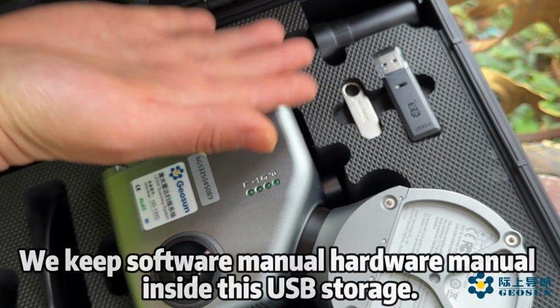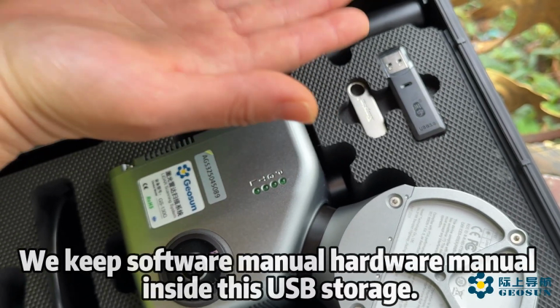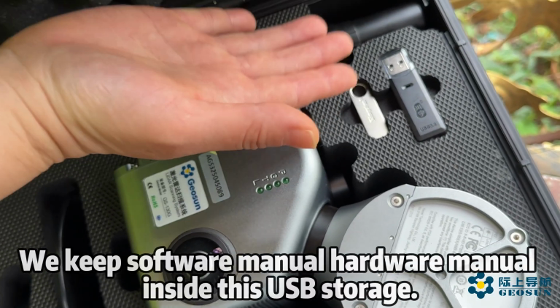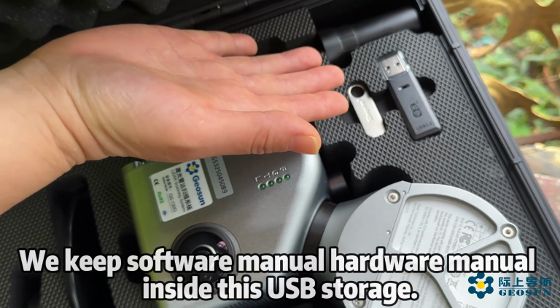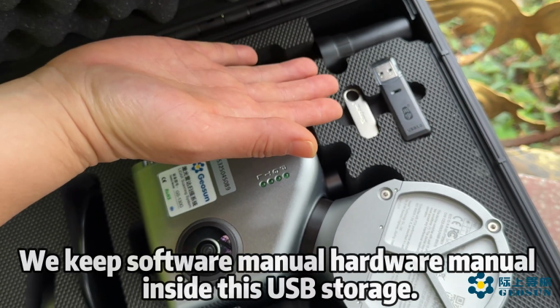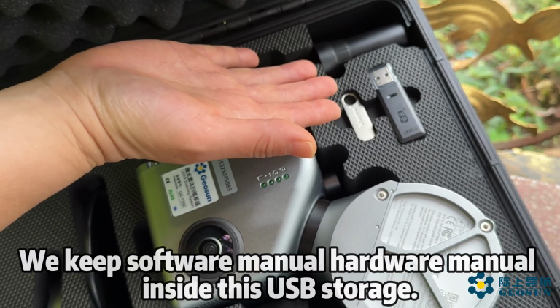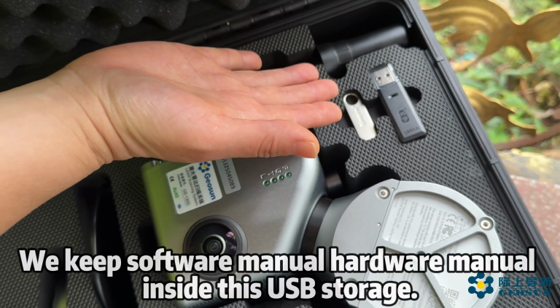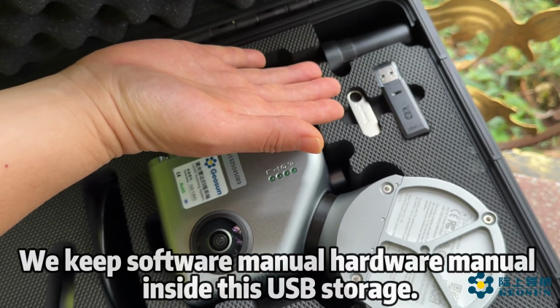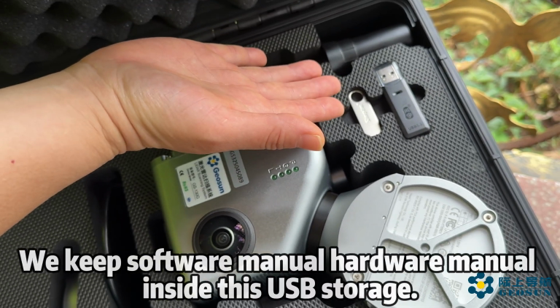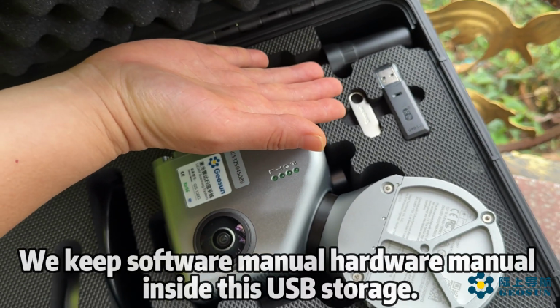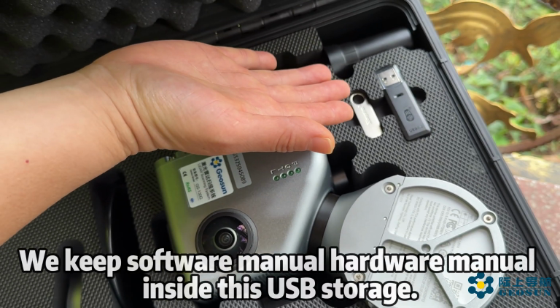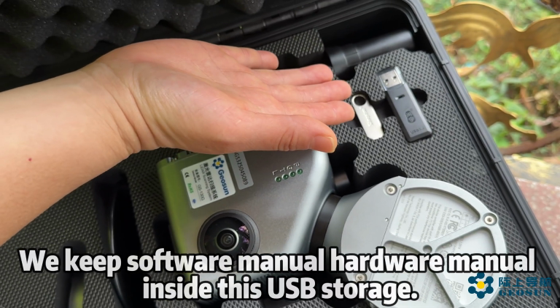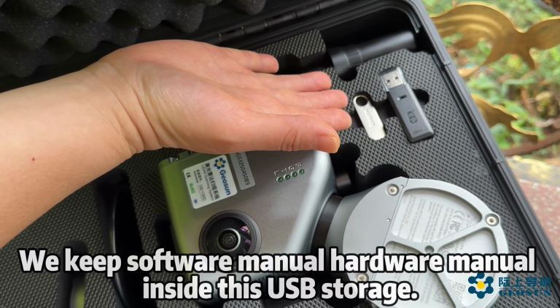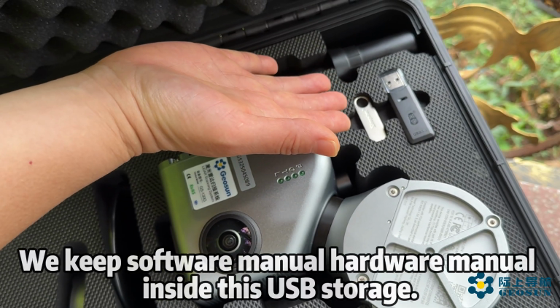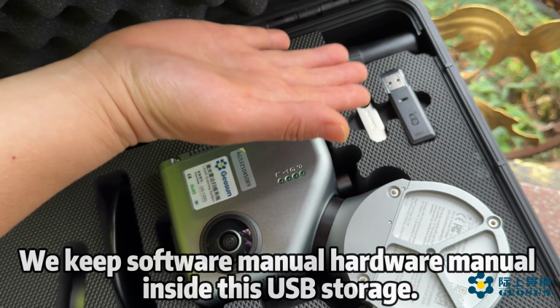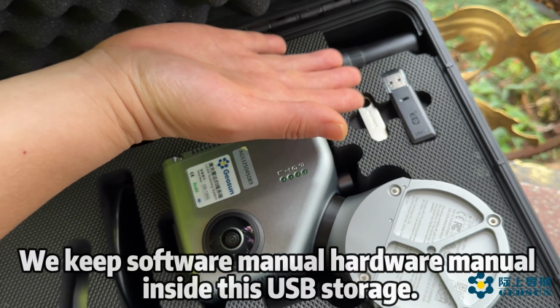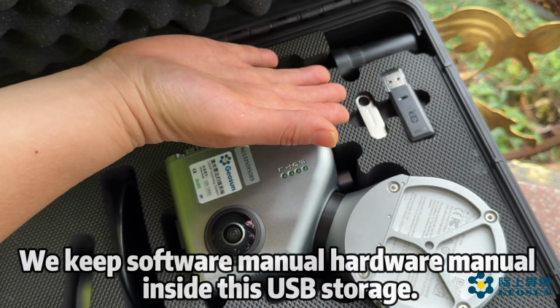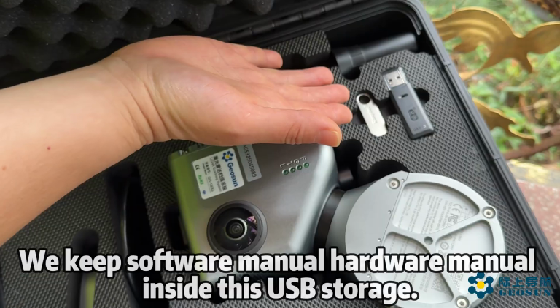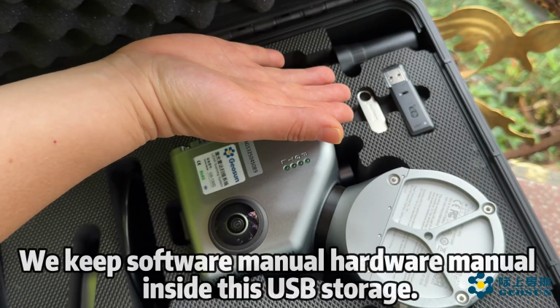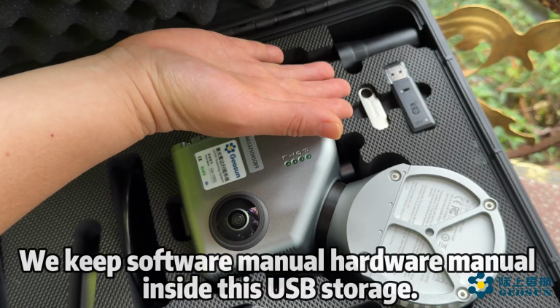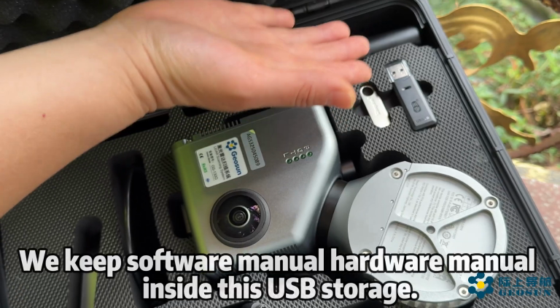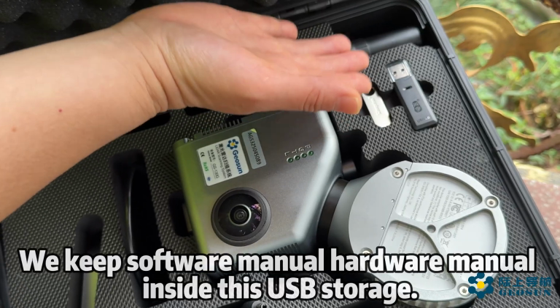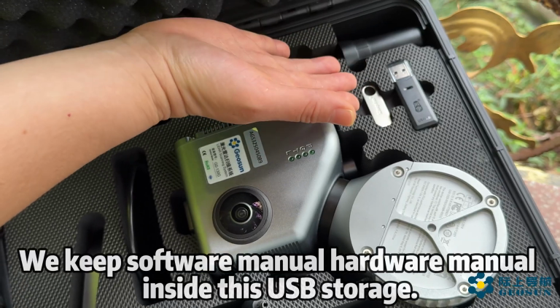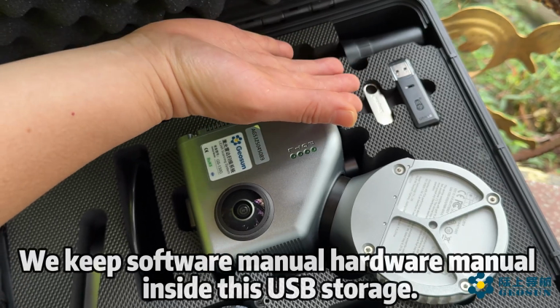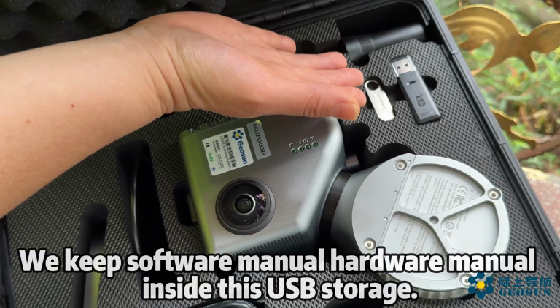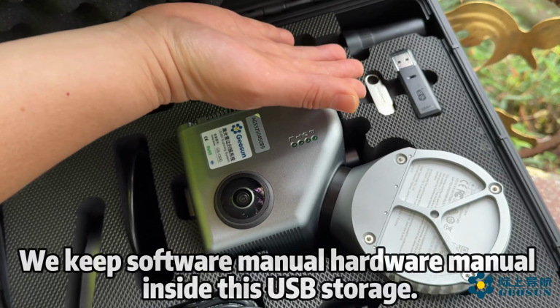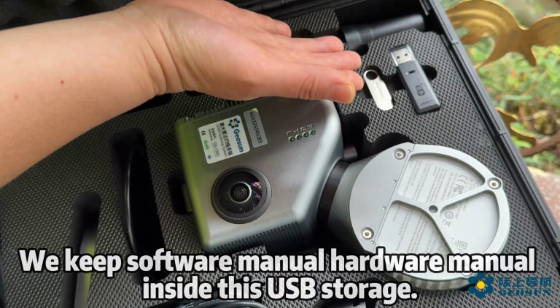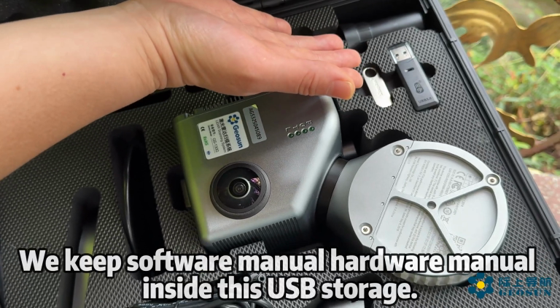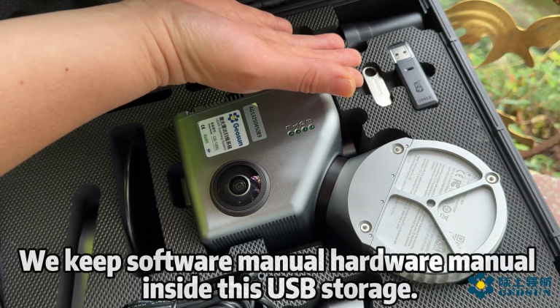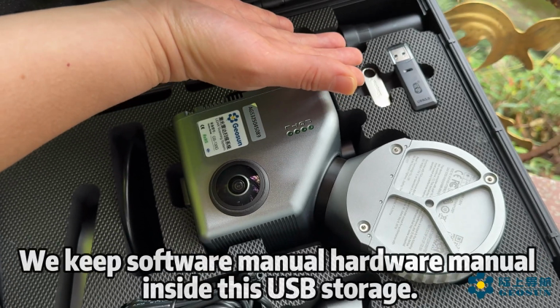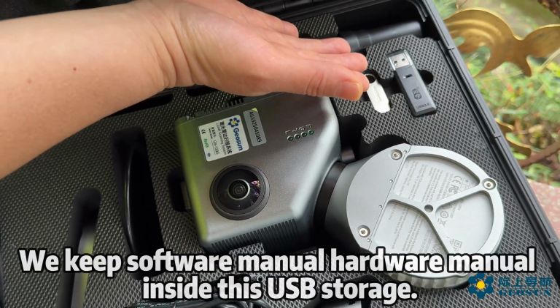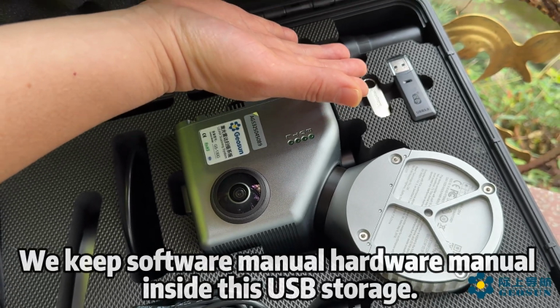We keep your software menu and hardware menu inside this USB storage.